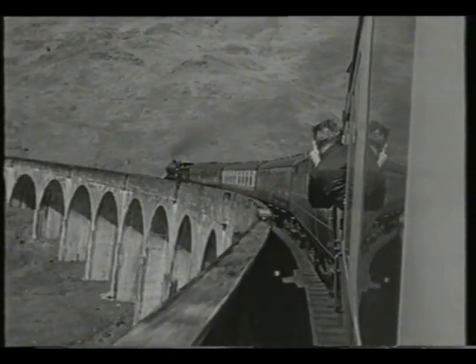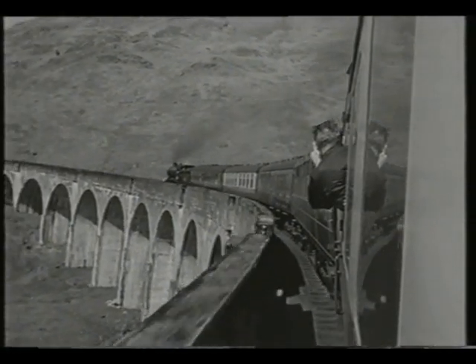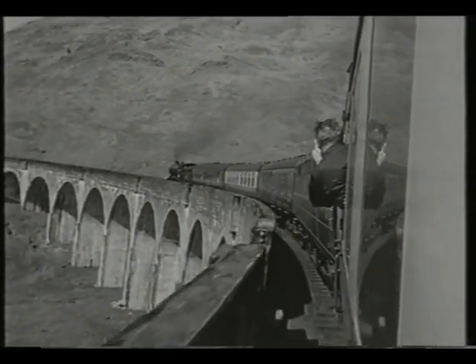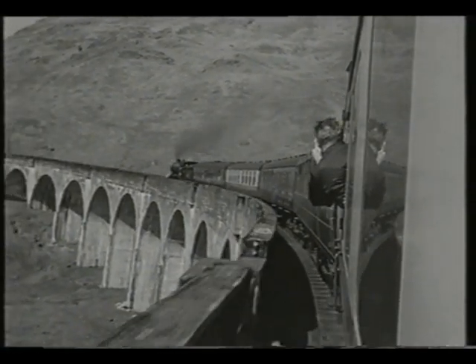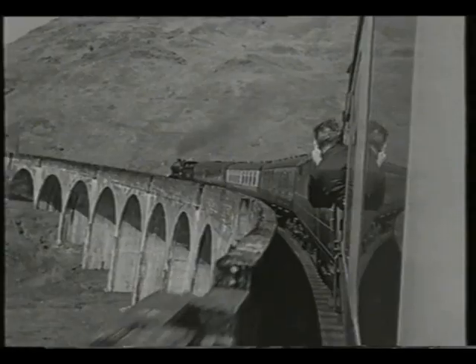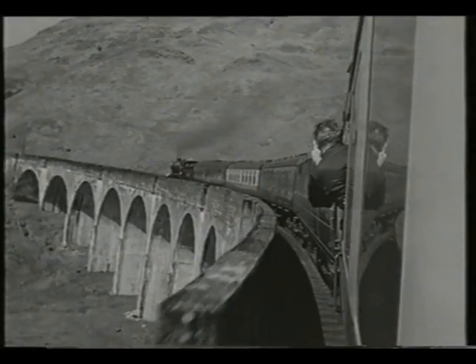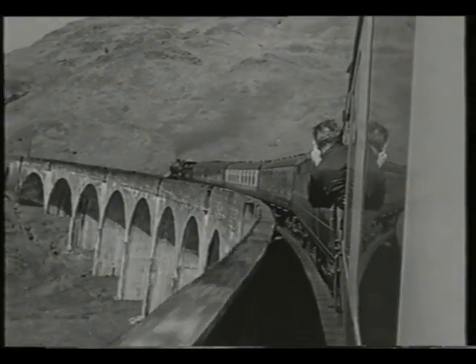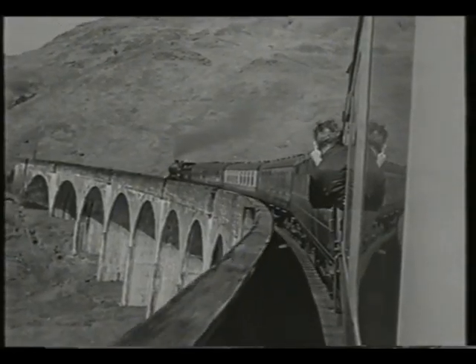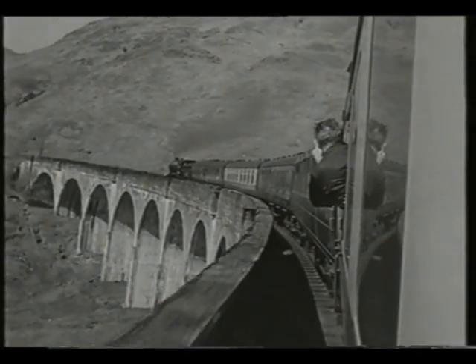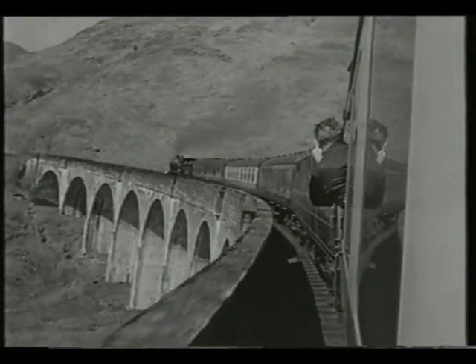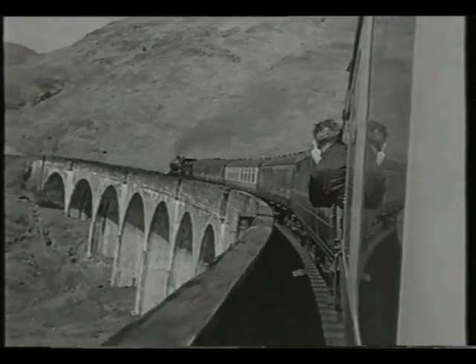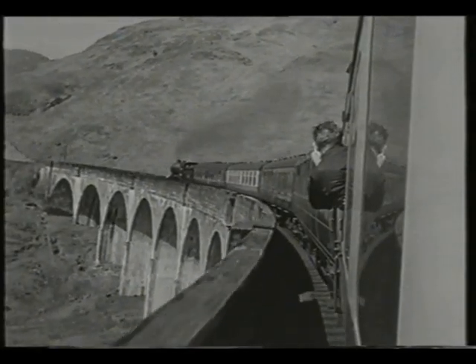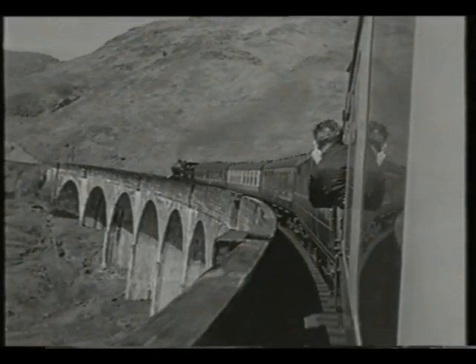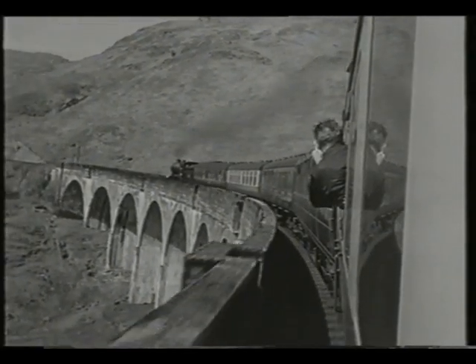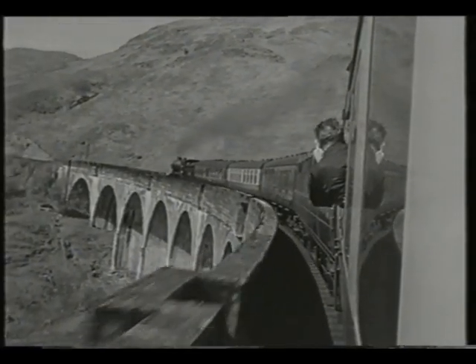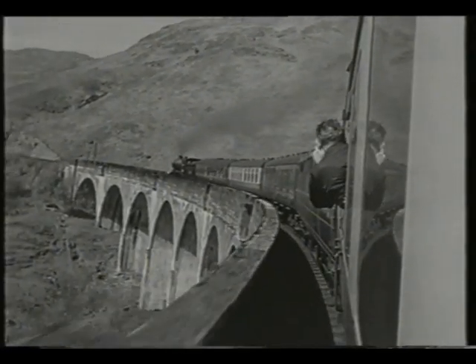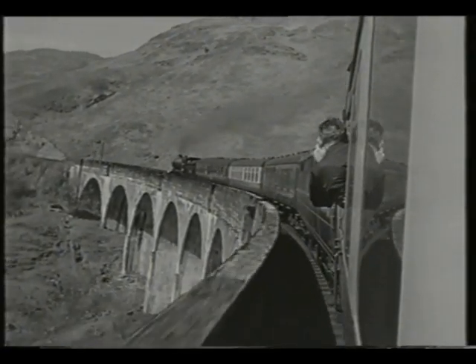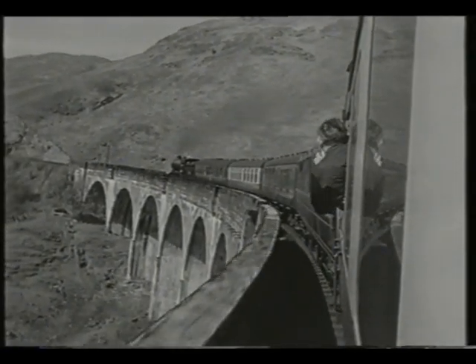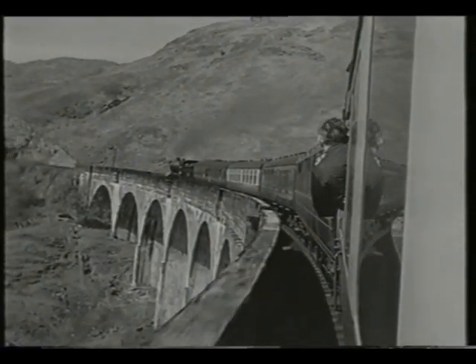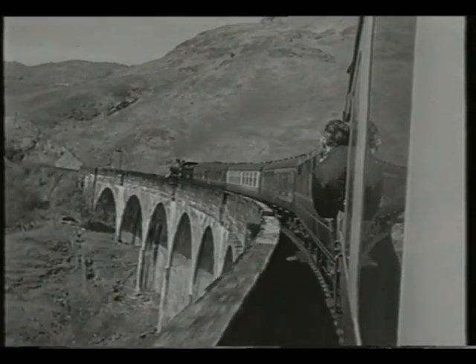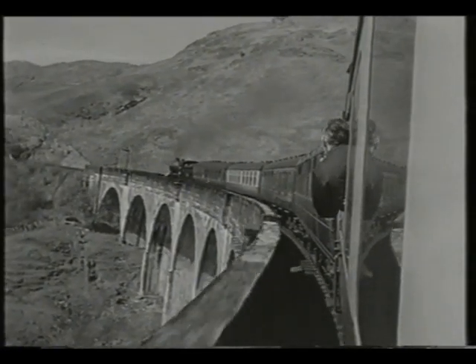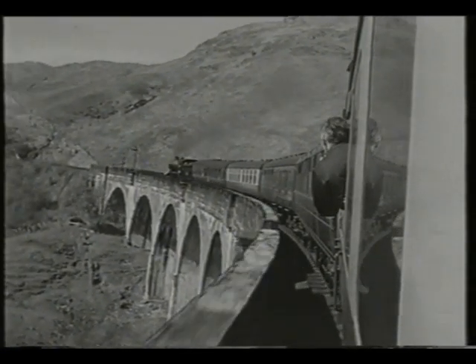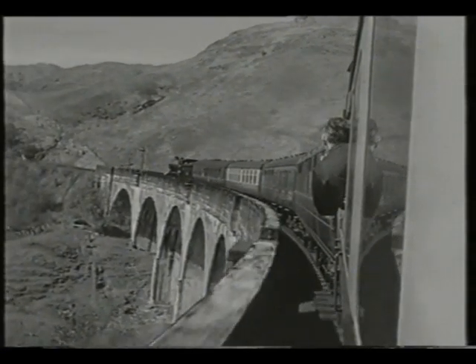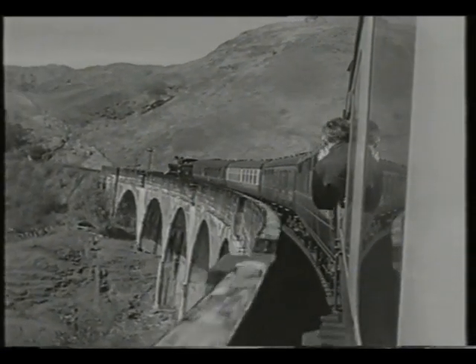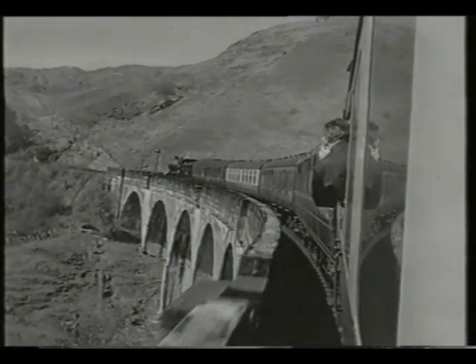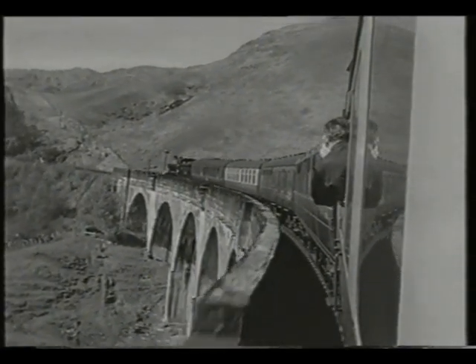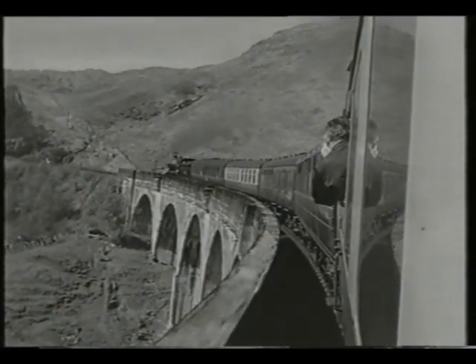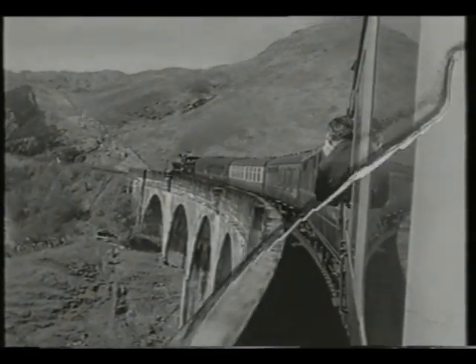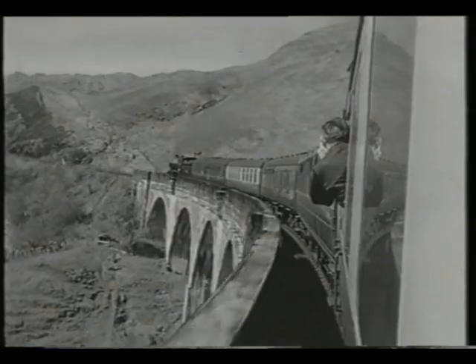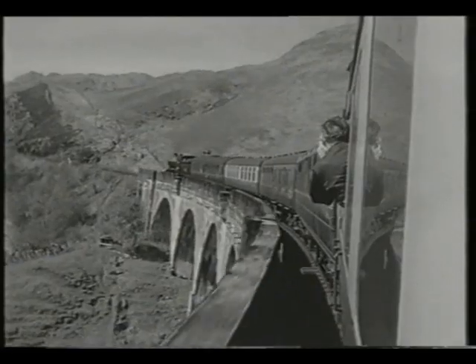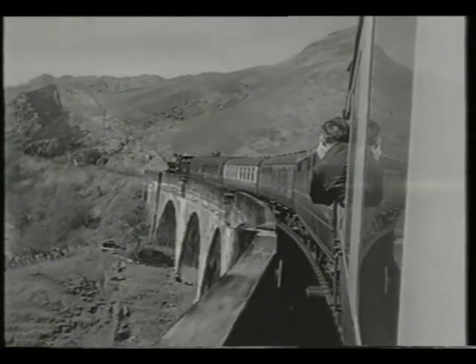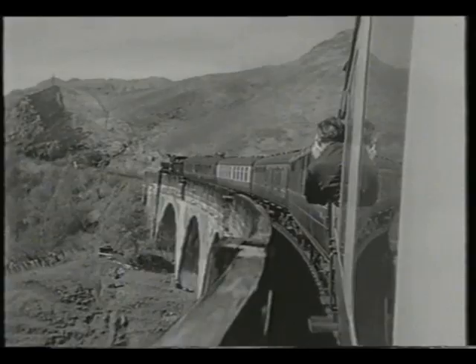Glenfinnan viaduct is famous for being the first use of concrete in such a structure, built by Concrete Bob McAlpine.